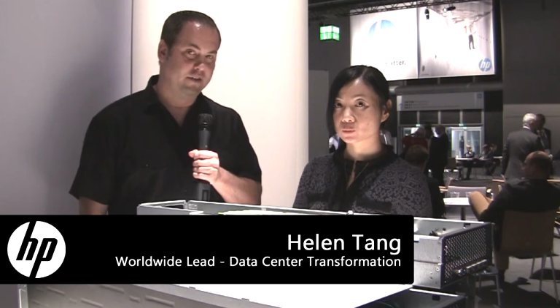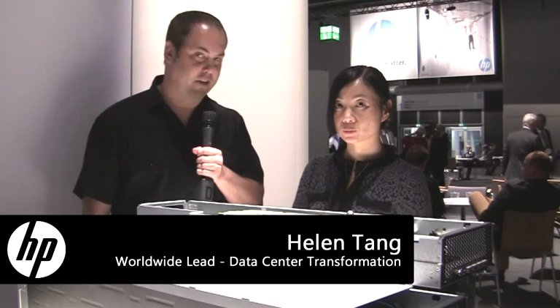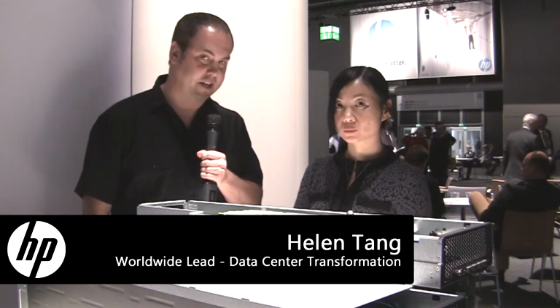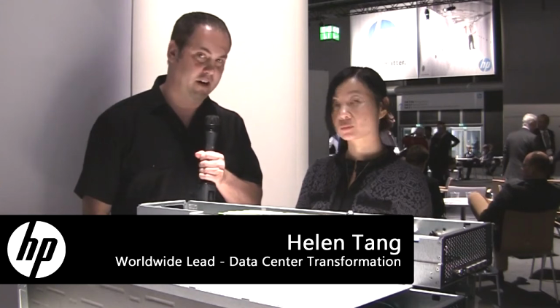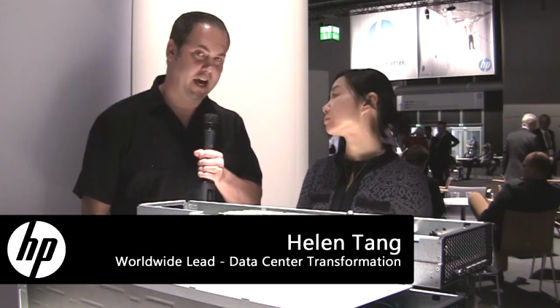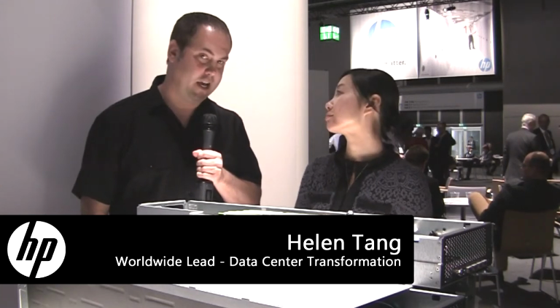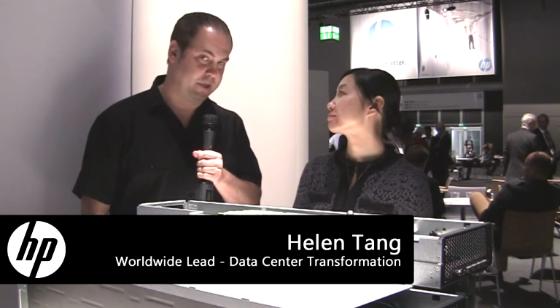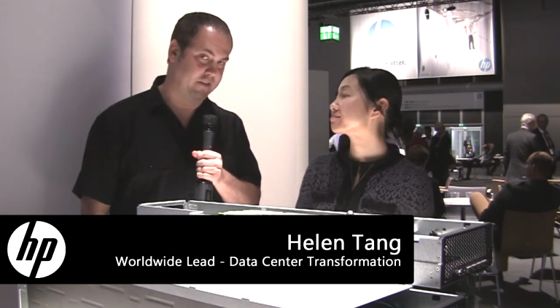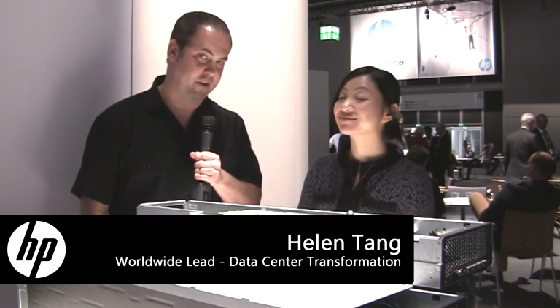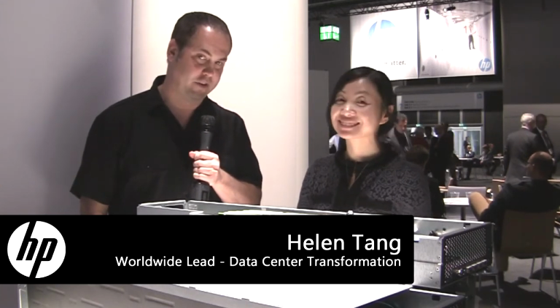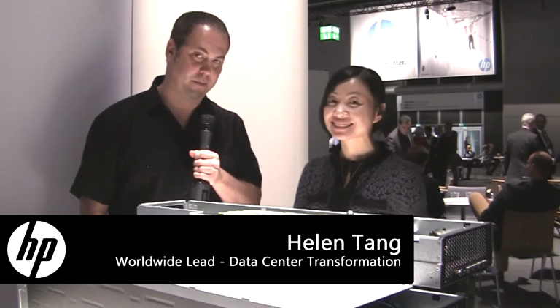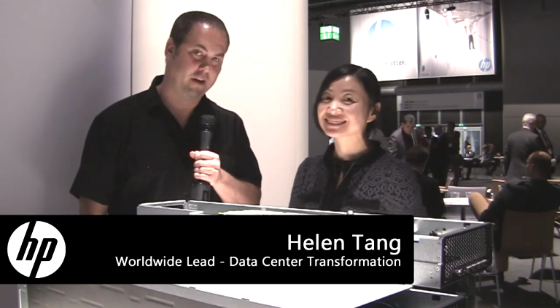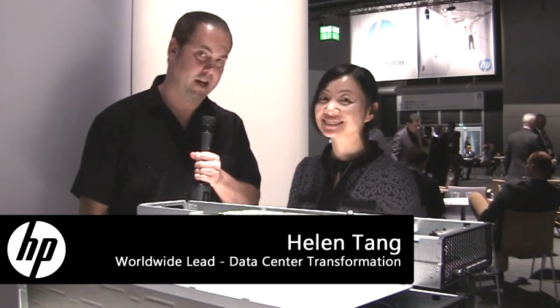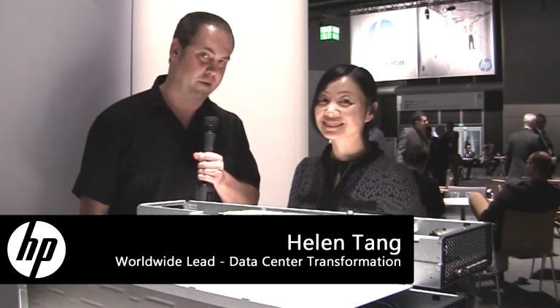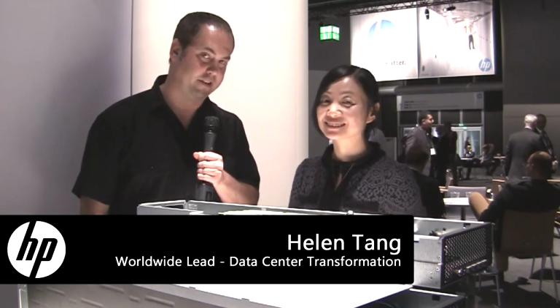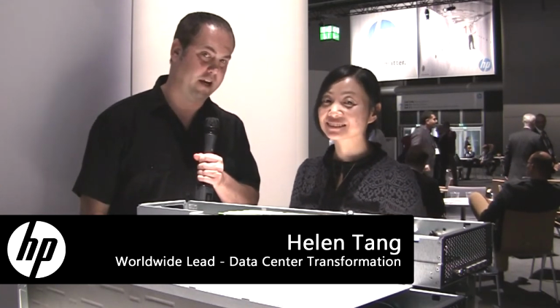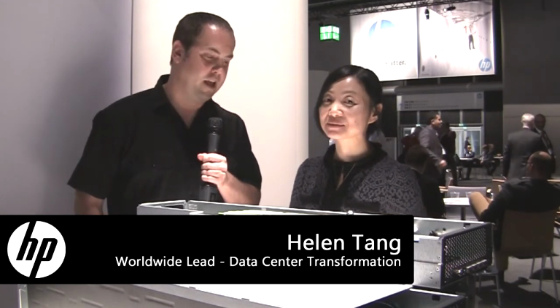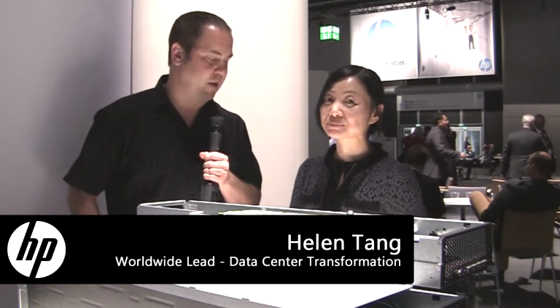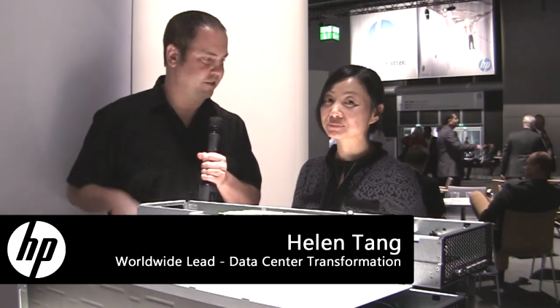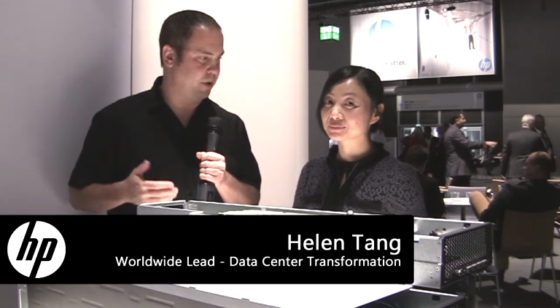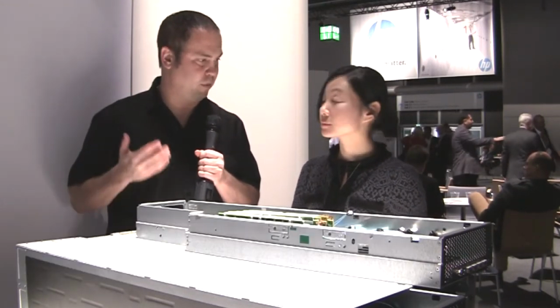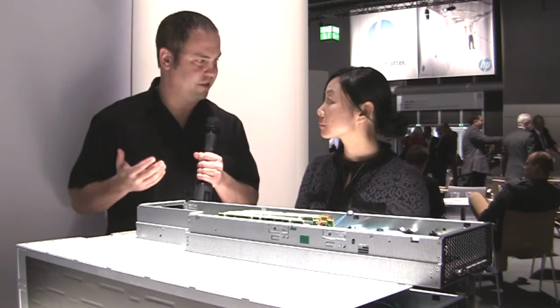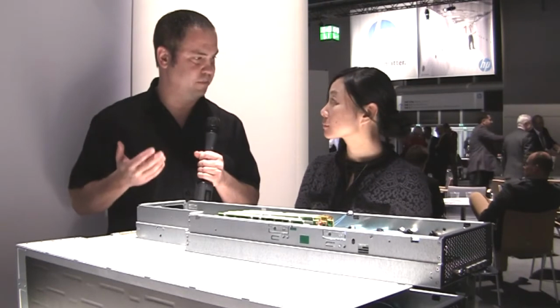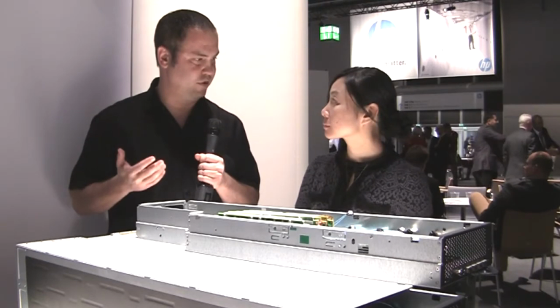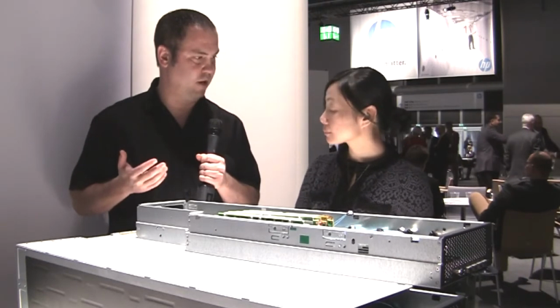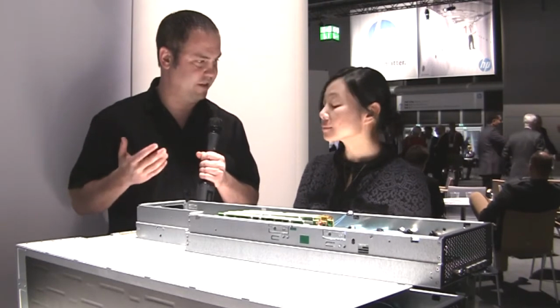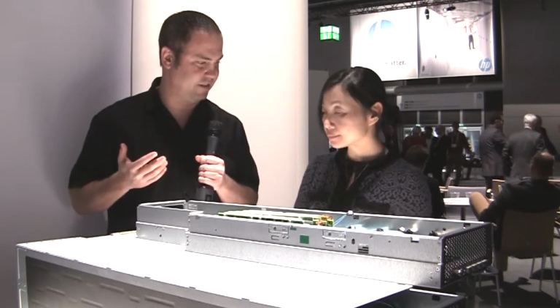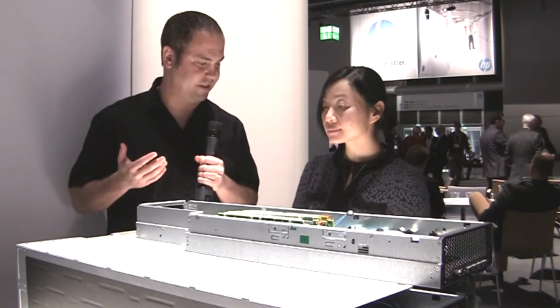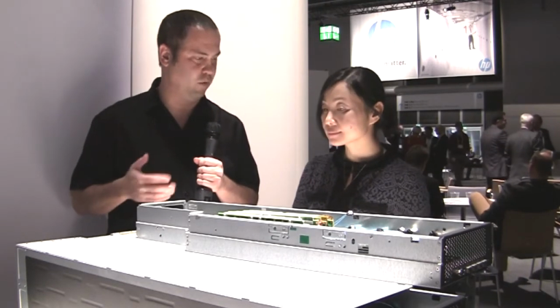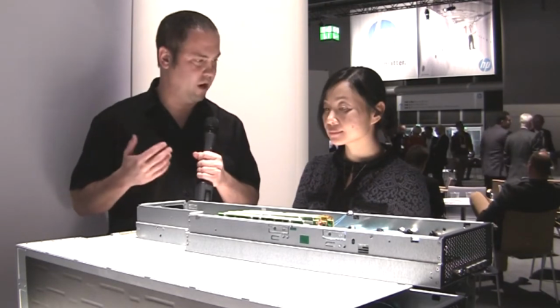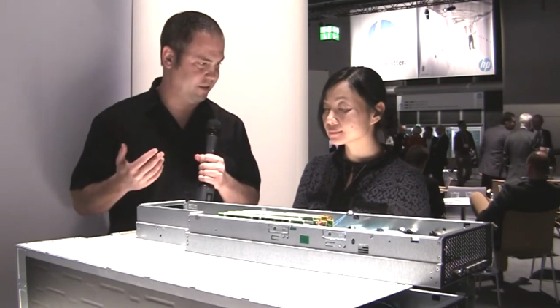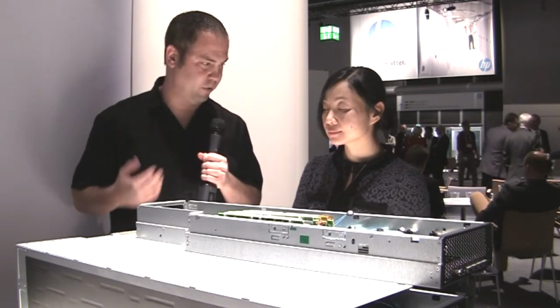Jake Ludington here at HP Discover in Frankfurt, Germany. I'm here with Helen Tang and we're going to talk about Project Moonshot. What exactly is it? Why is it important?